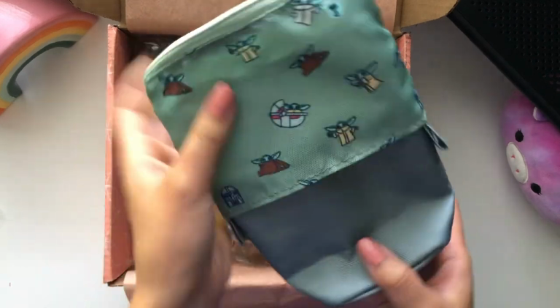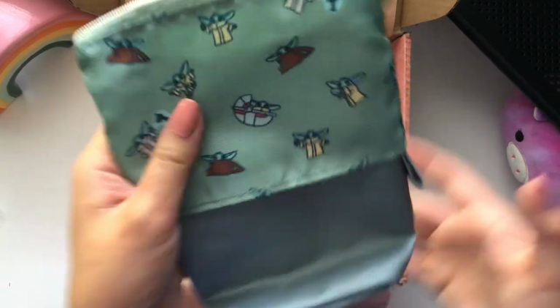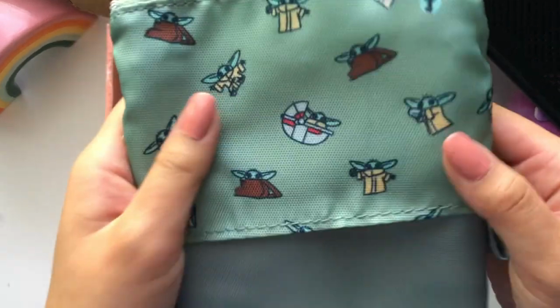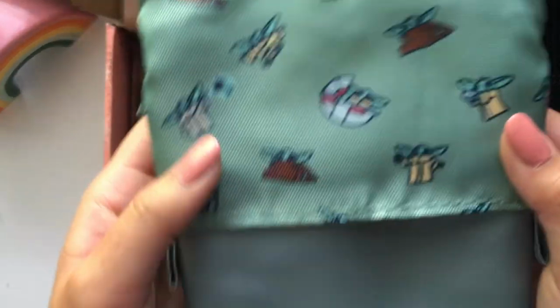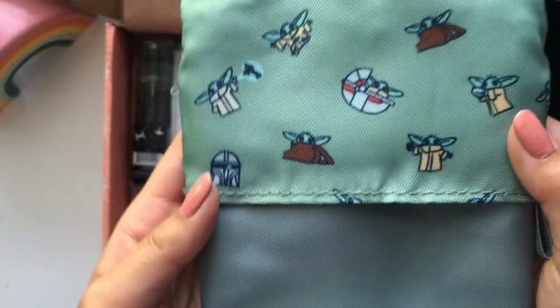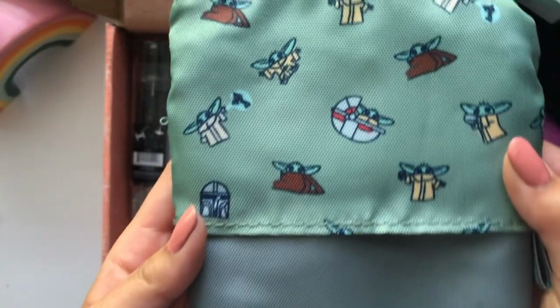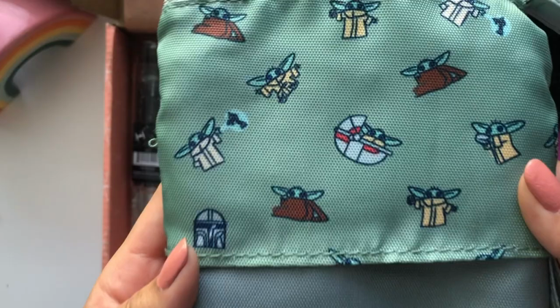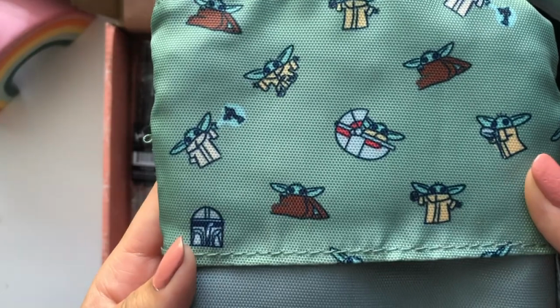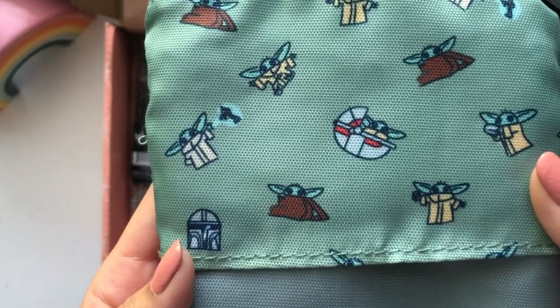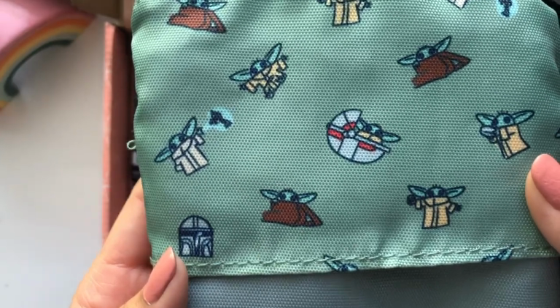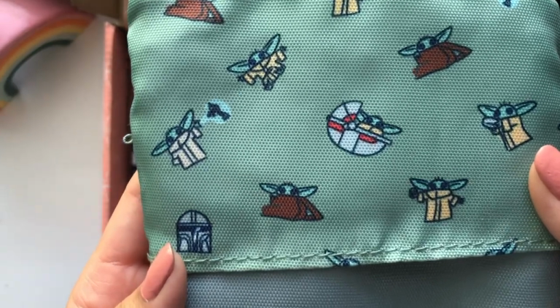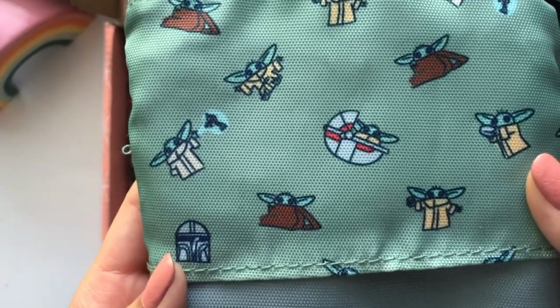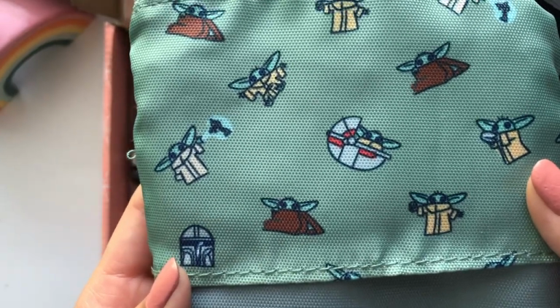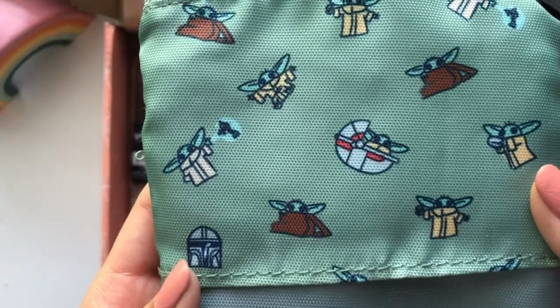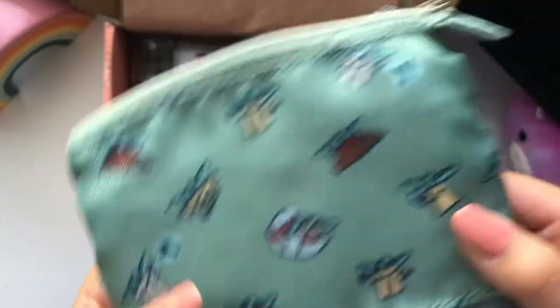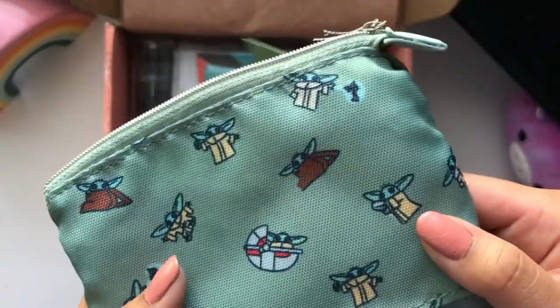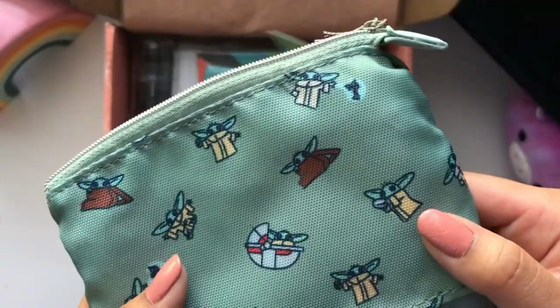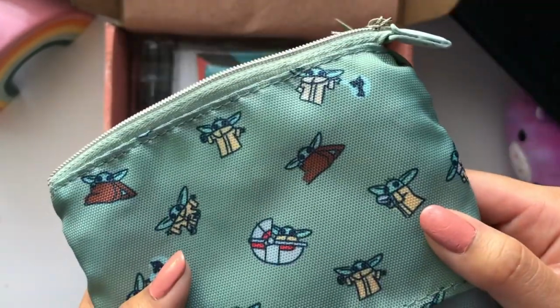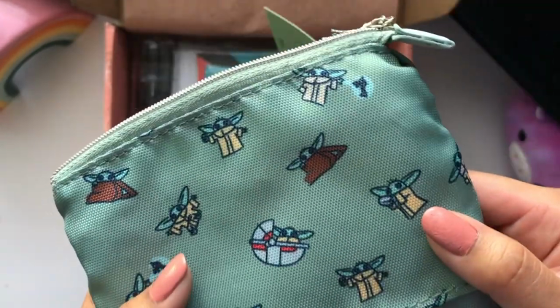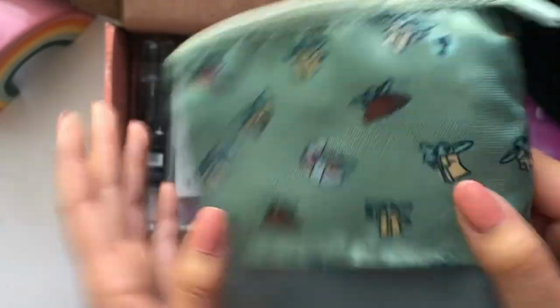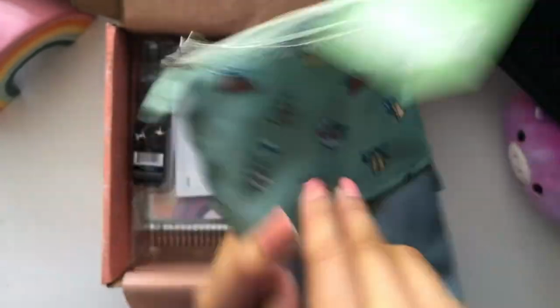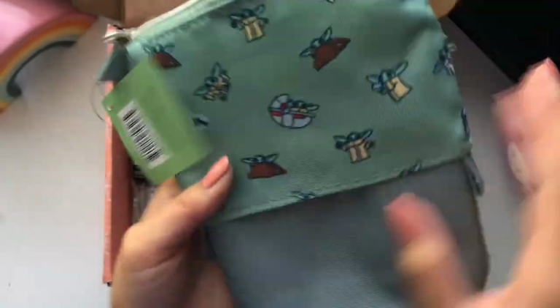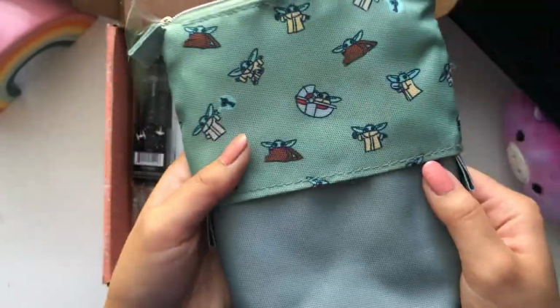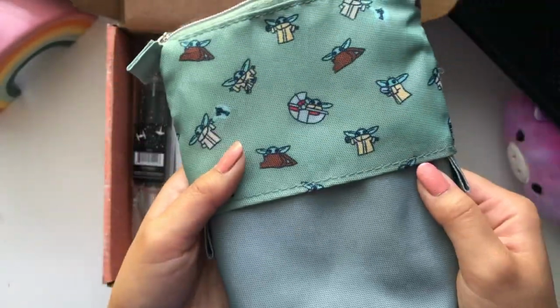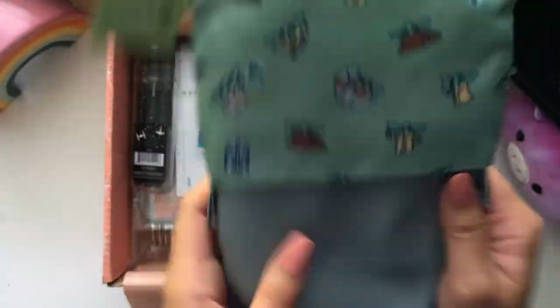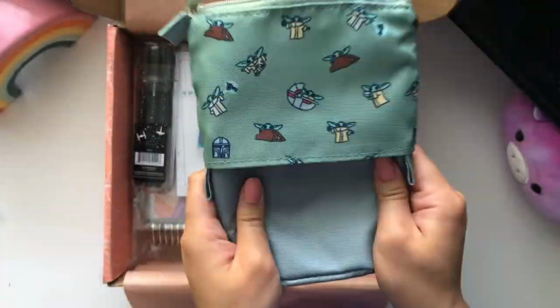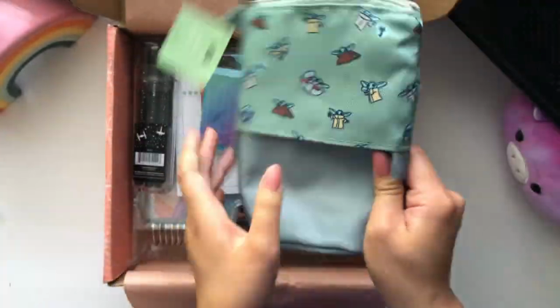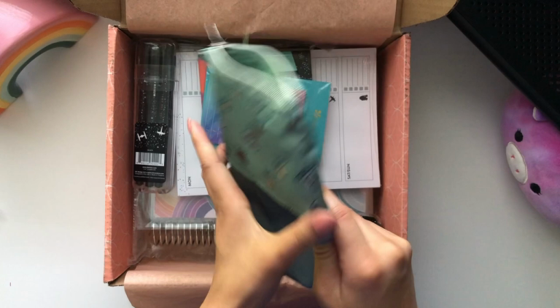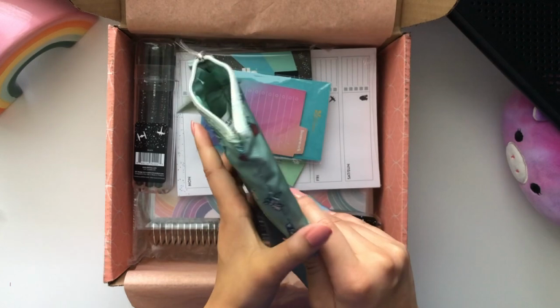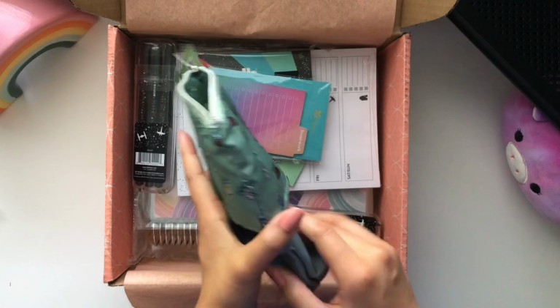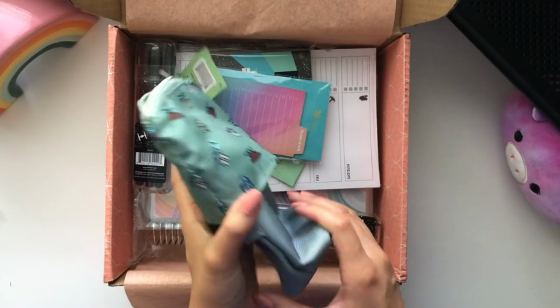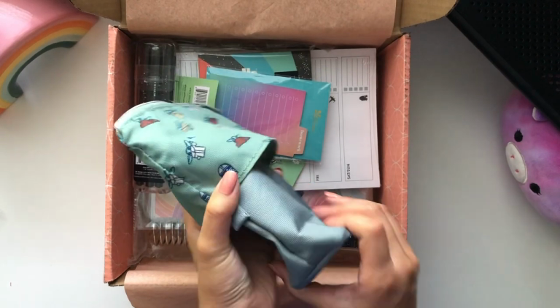Oh, this is cute. Look at the design — it's a little baby Grogu. Oh, cute cute cute cute. Okay, so I'm excited to put some pens in this.